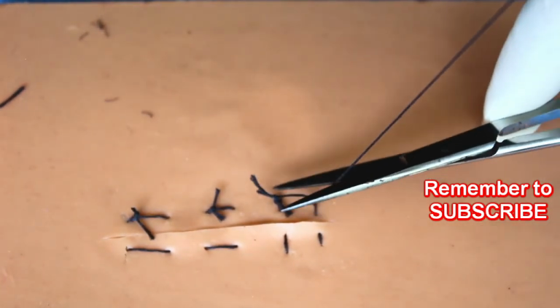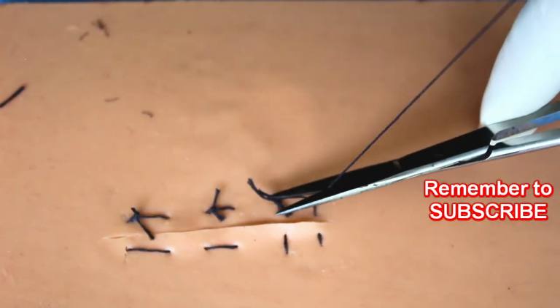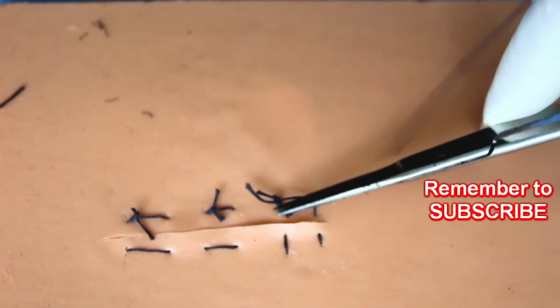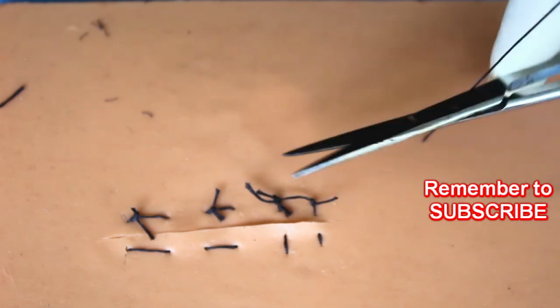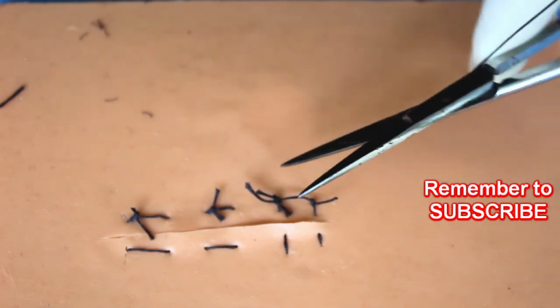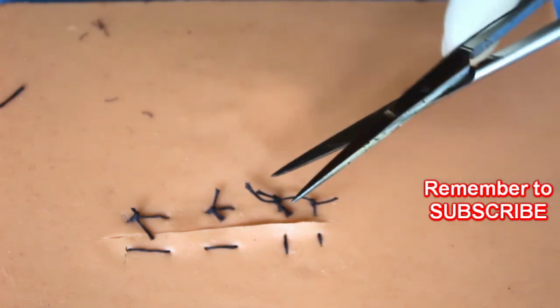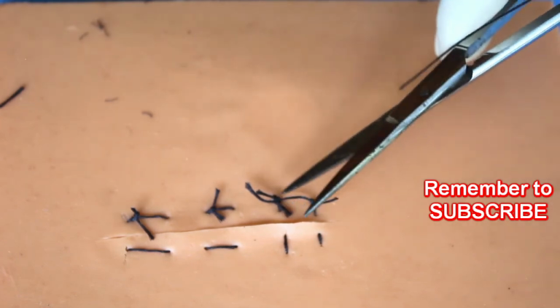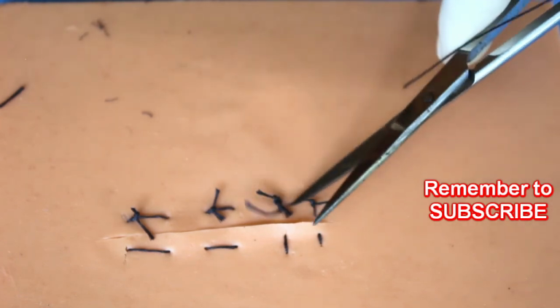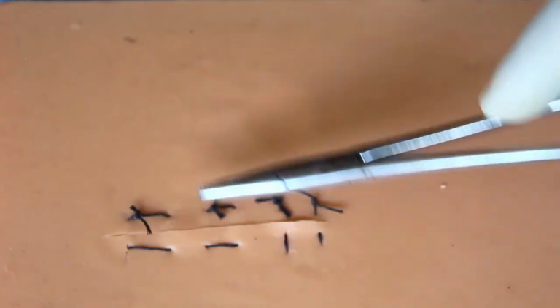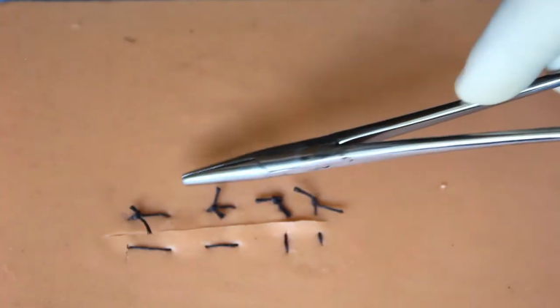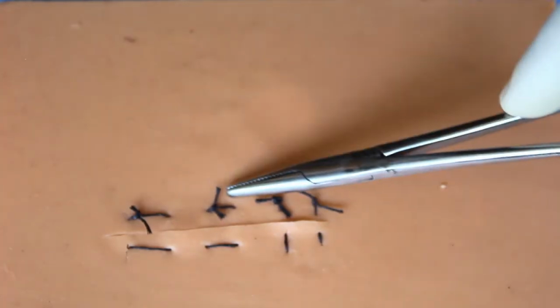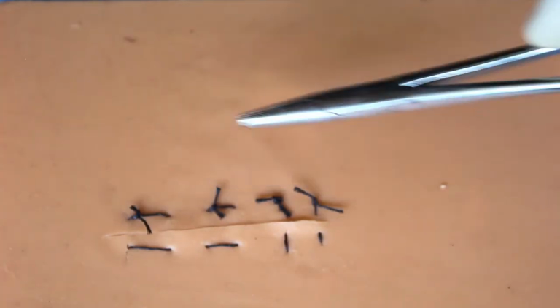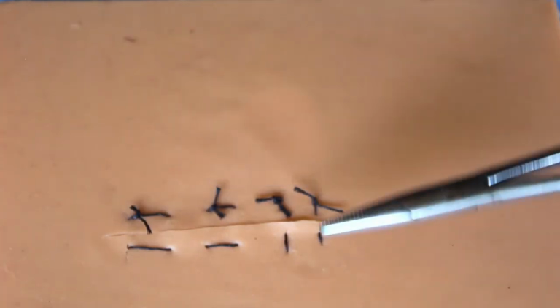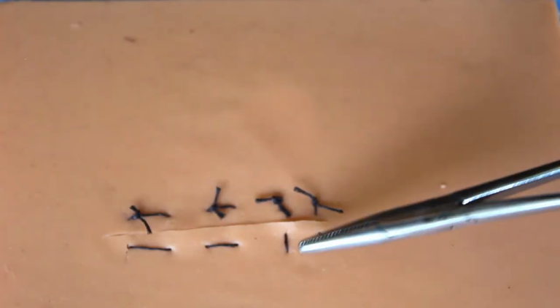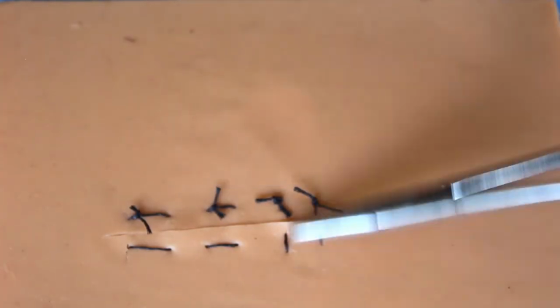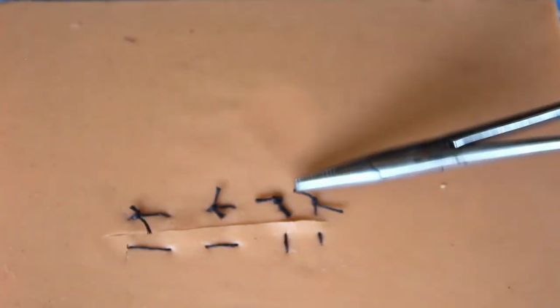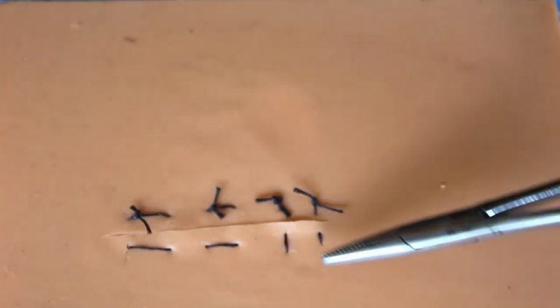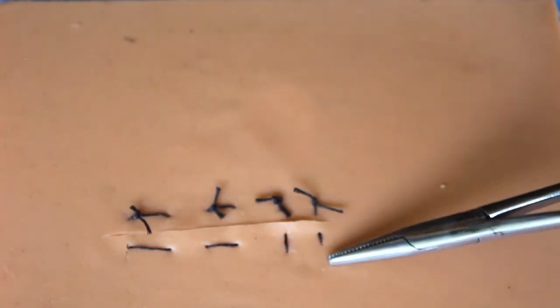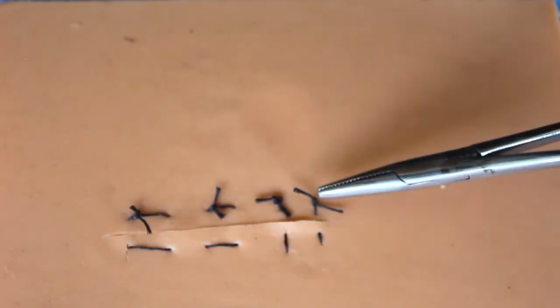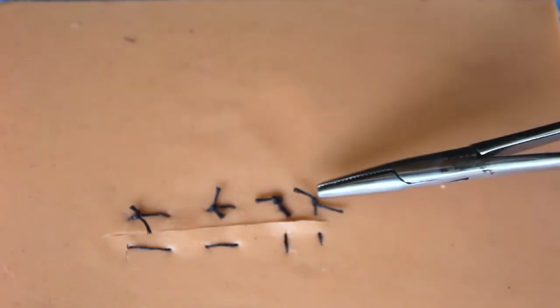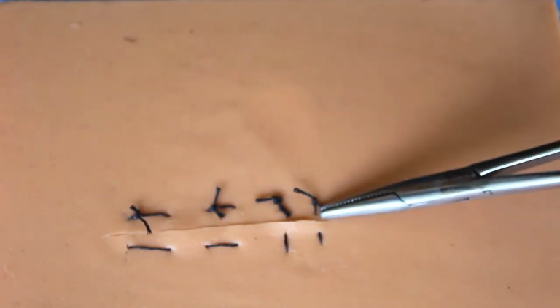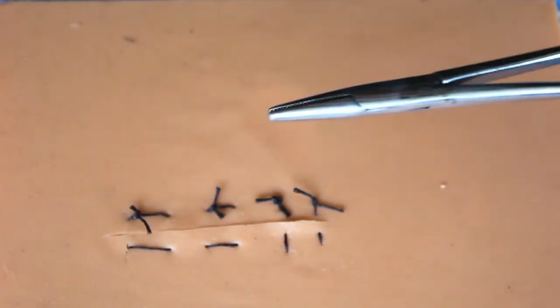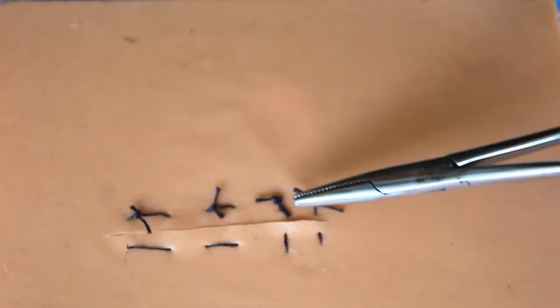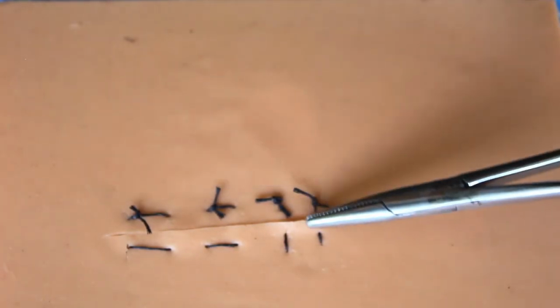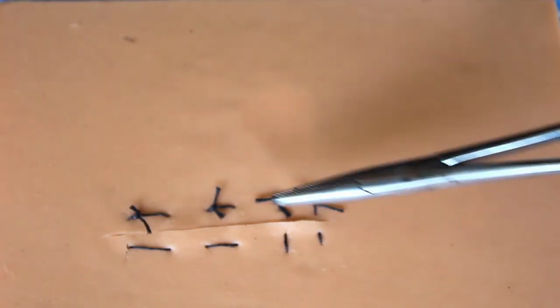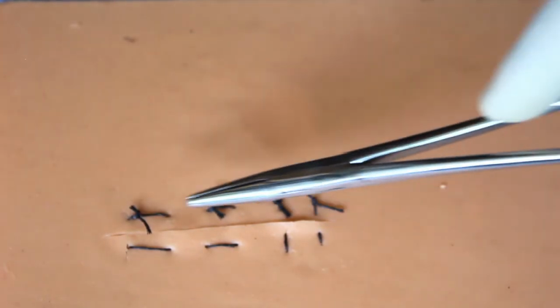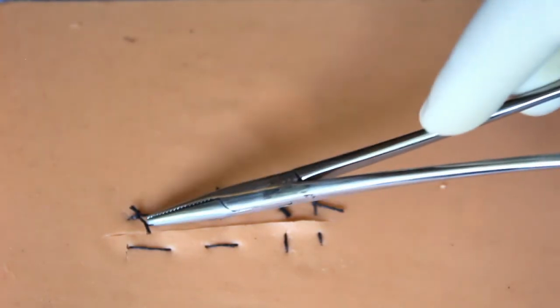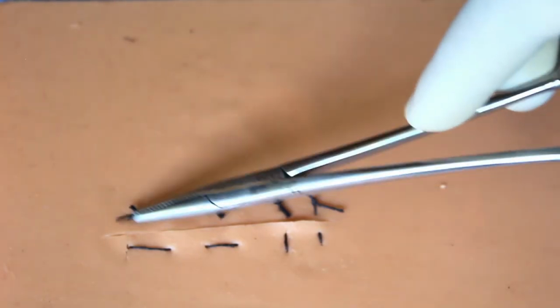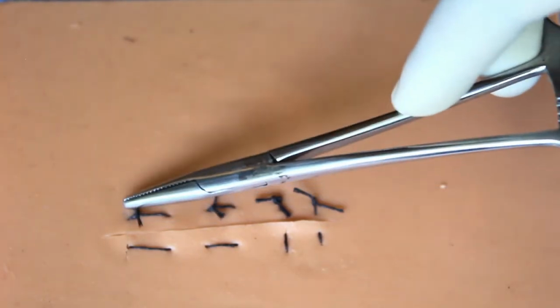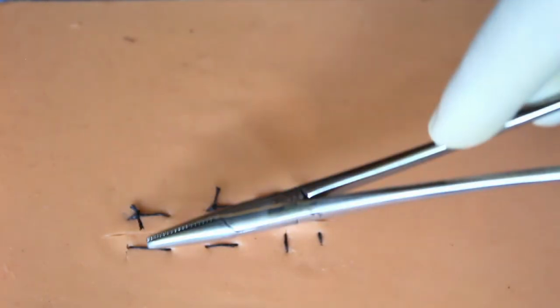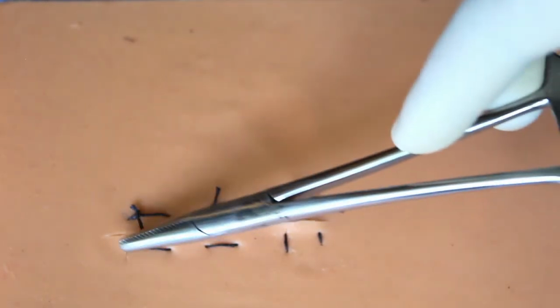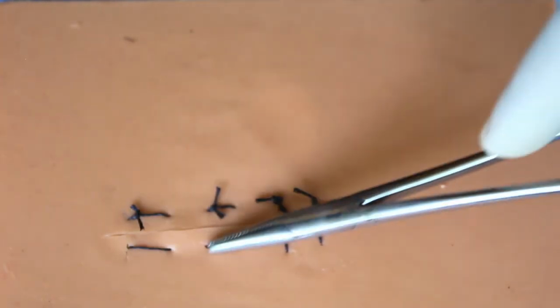I did both types — horizontal as well as vertical mattress — in a single wound to show you the difference between the two. The first one is vertical mattress and the second is horizontal mattress.